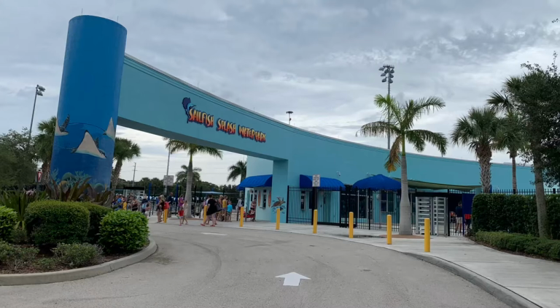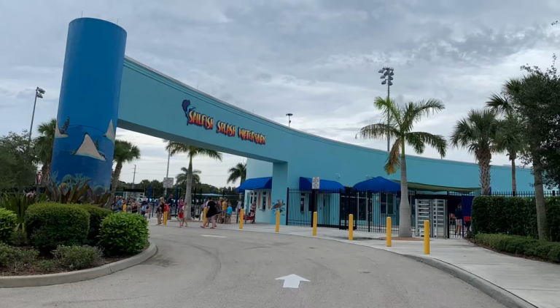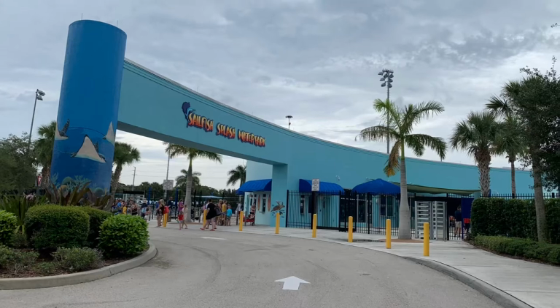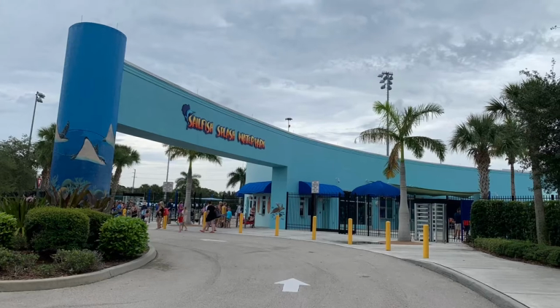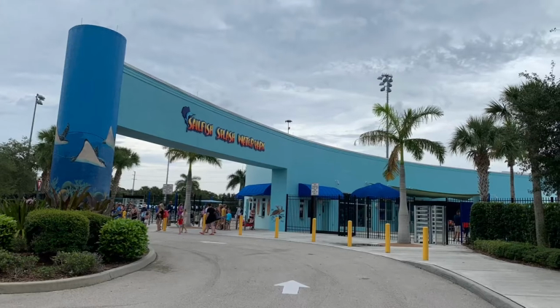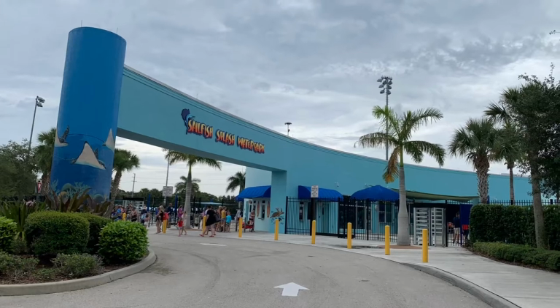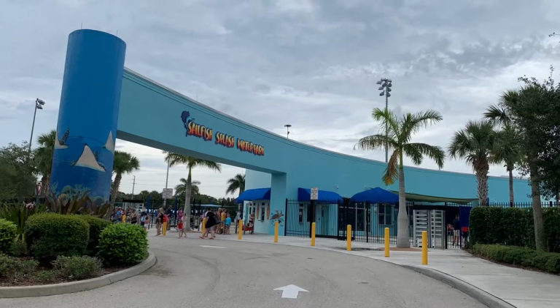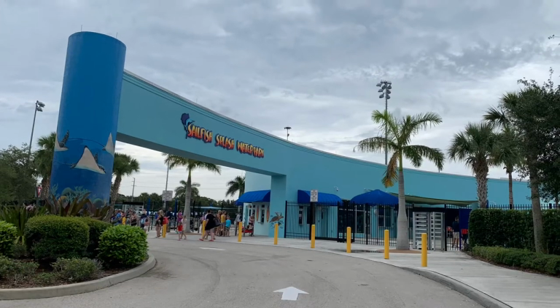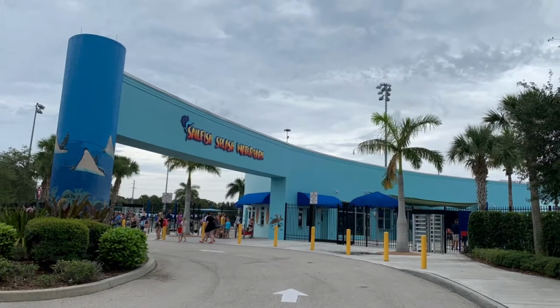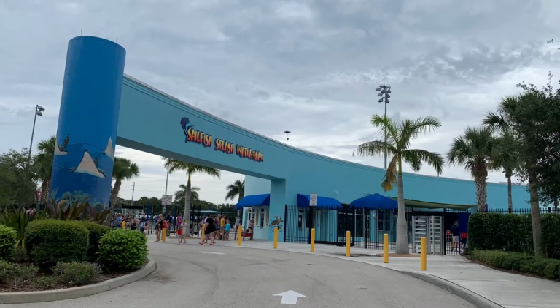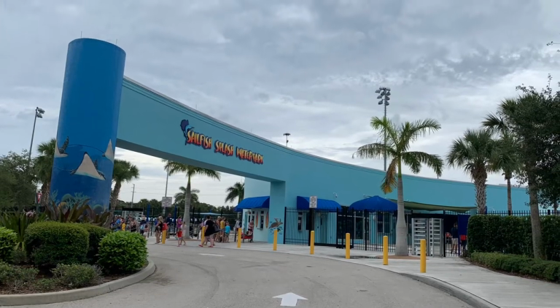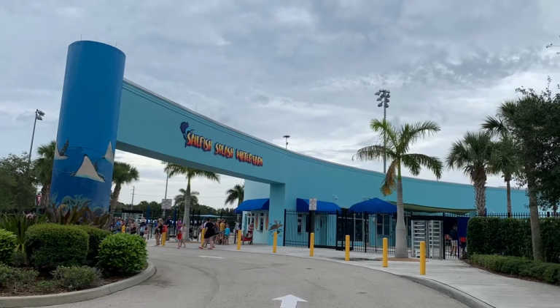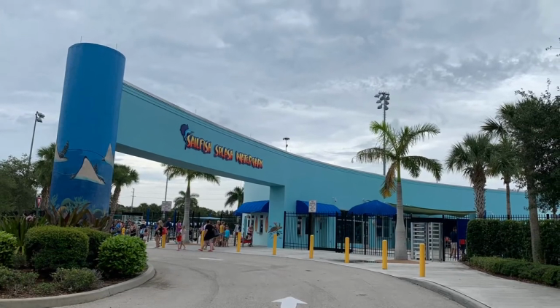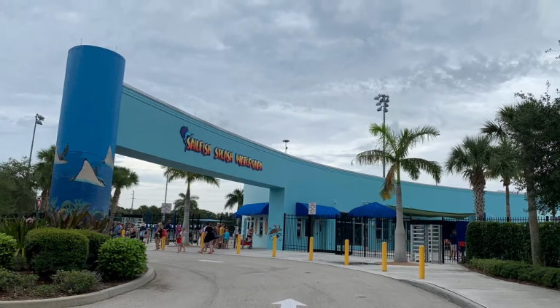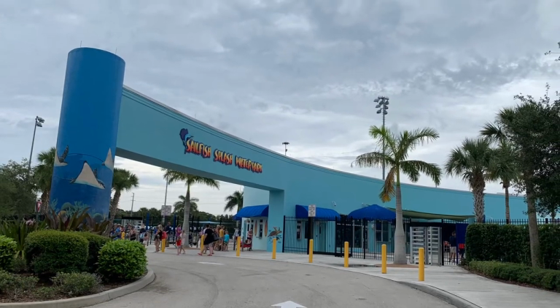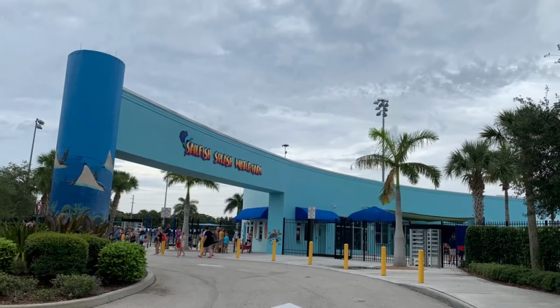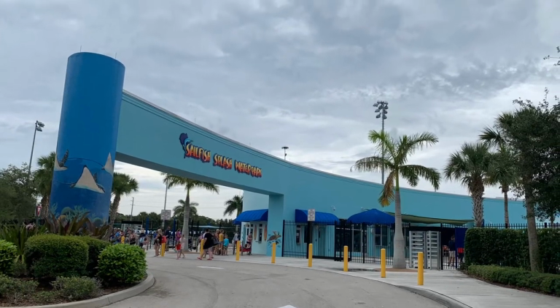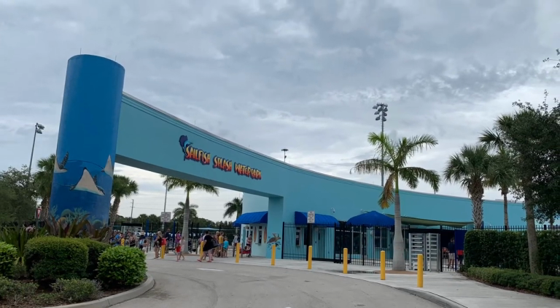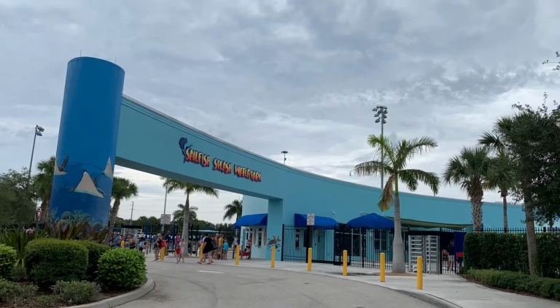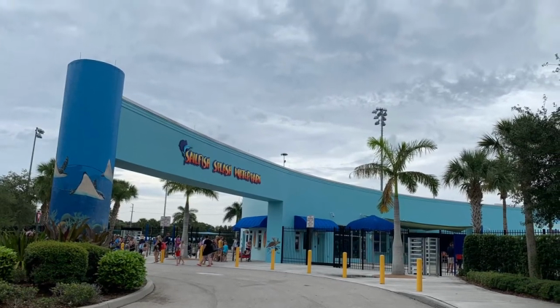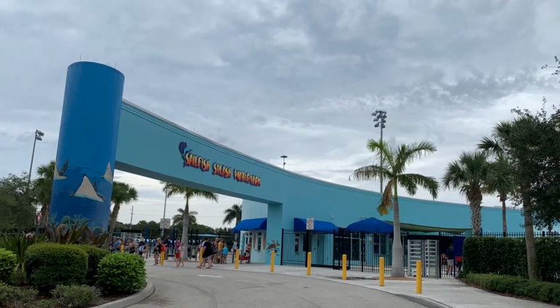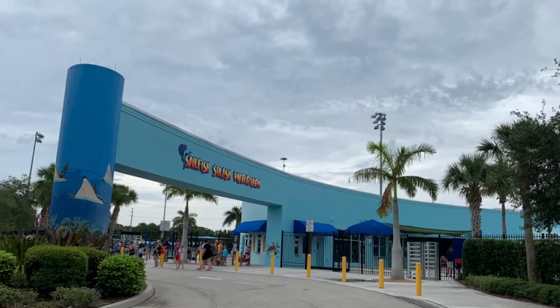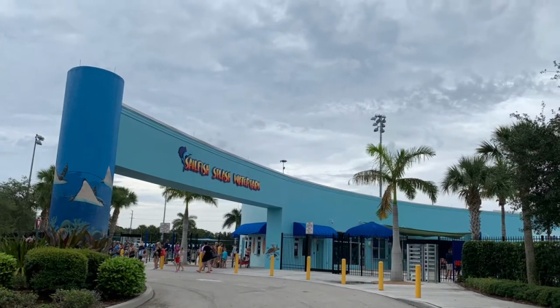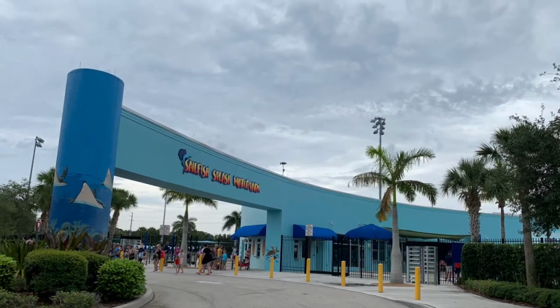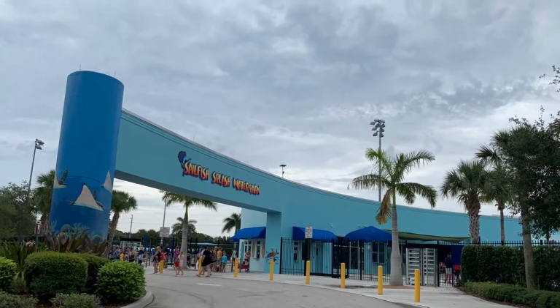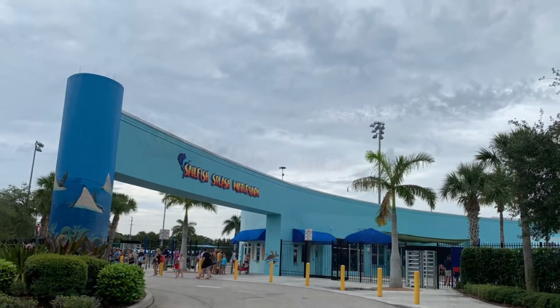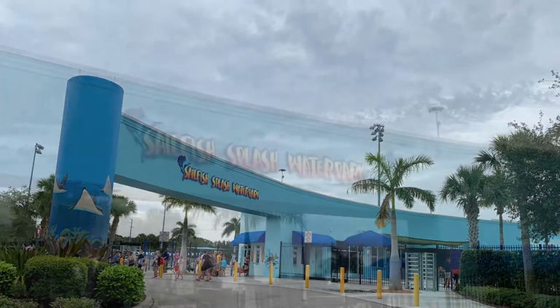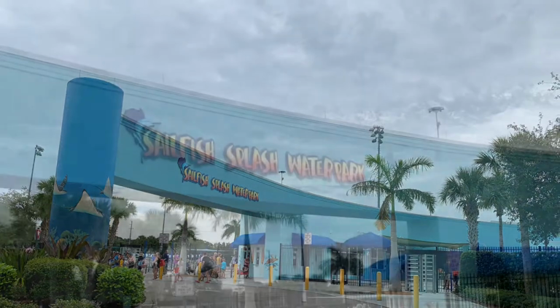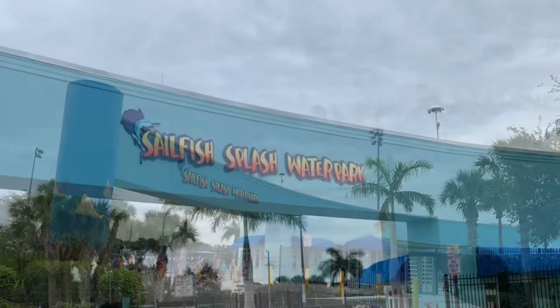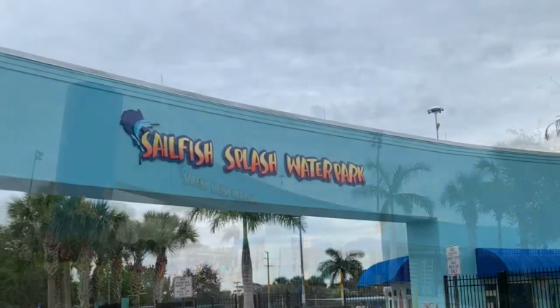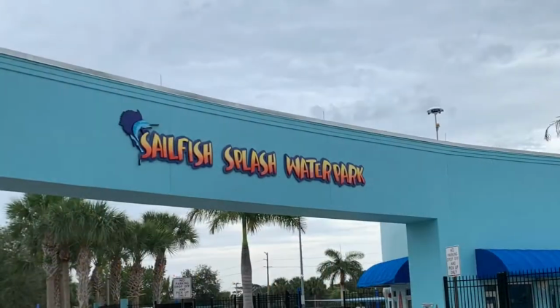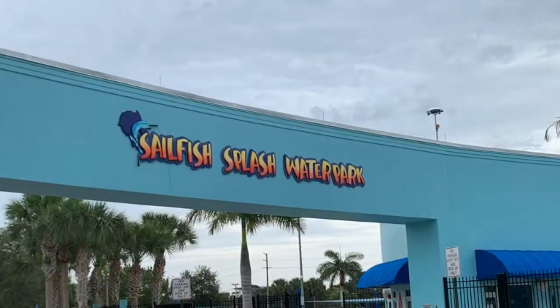Hi, this is Rockin' Robin. Today we're in Stuart, Florida at the Sailfish Splash Water Park.